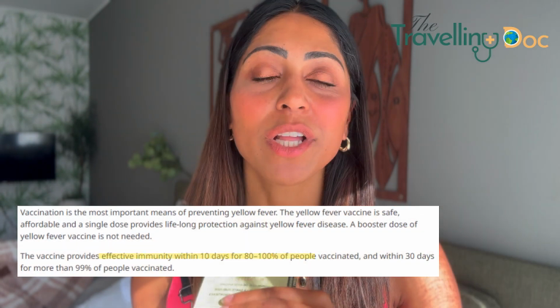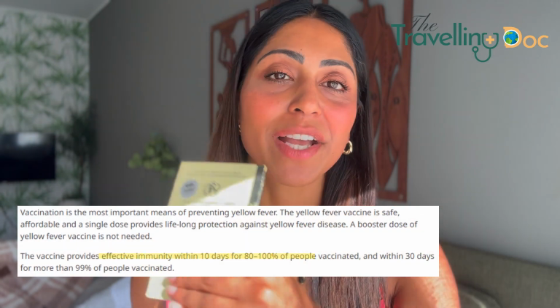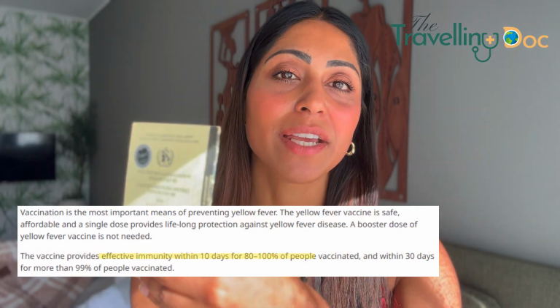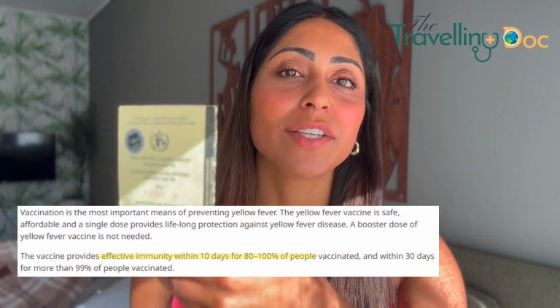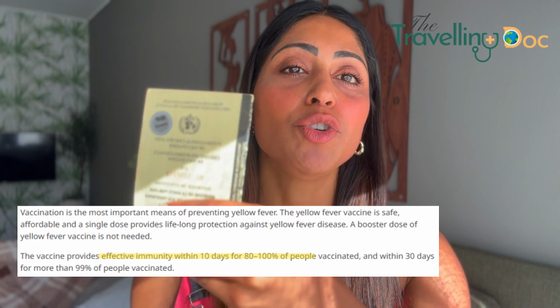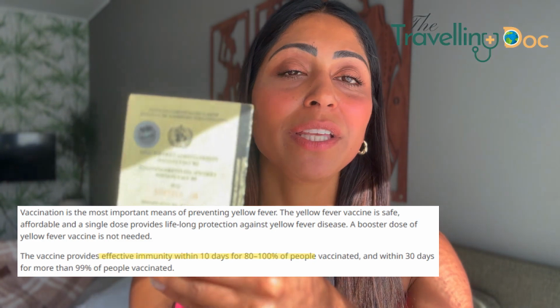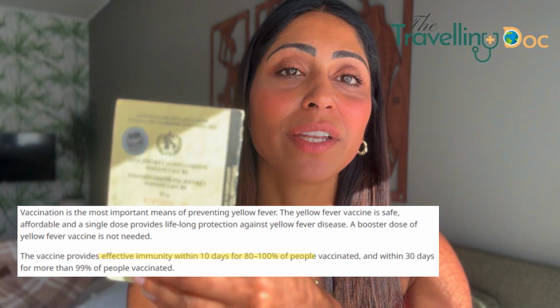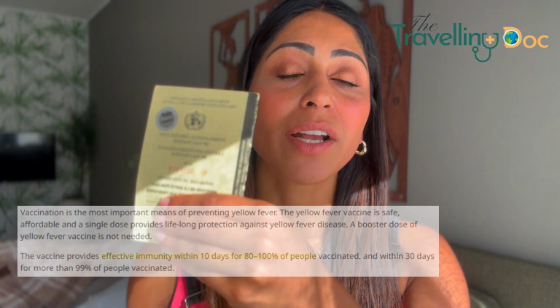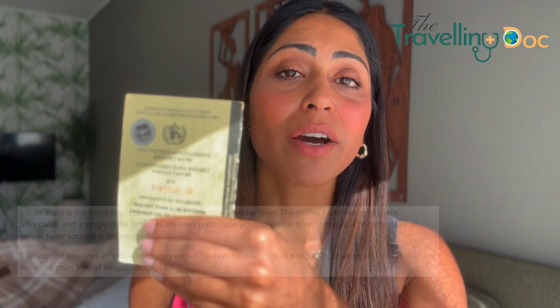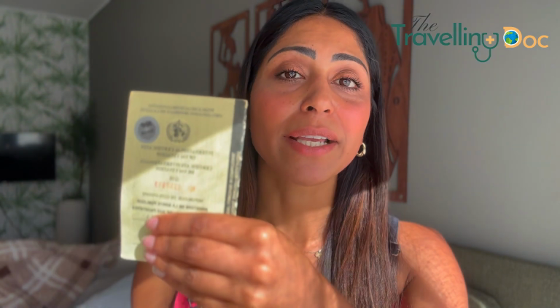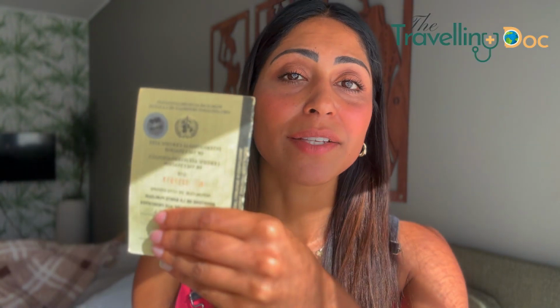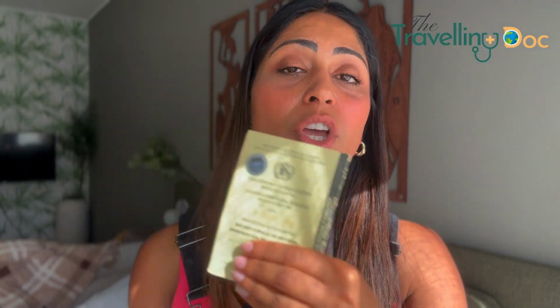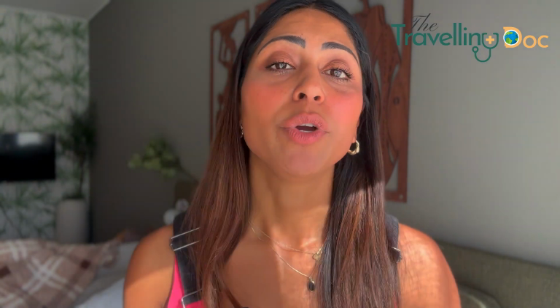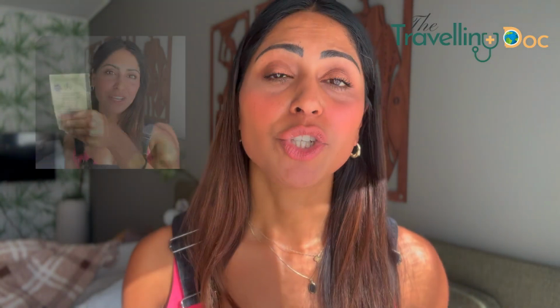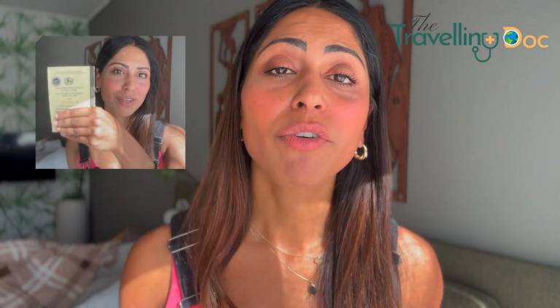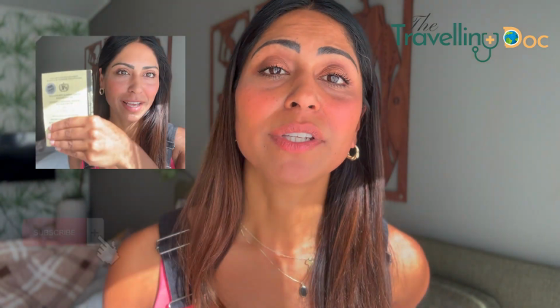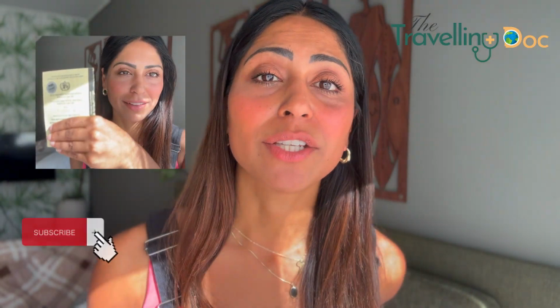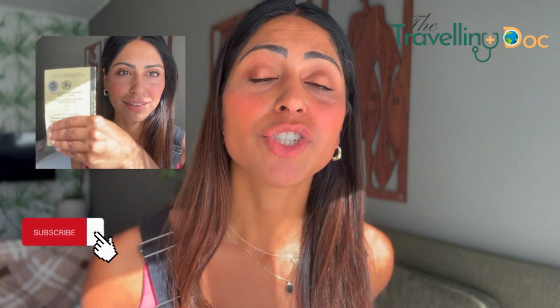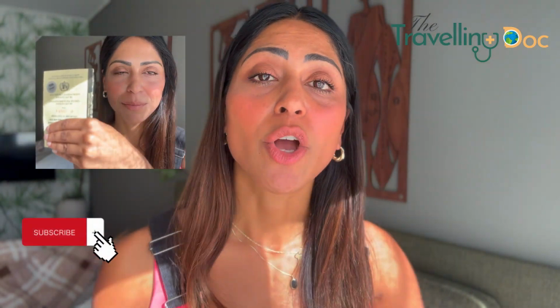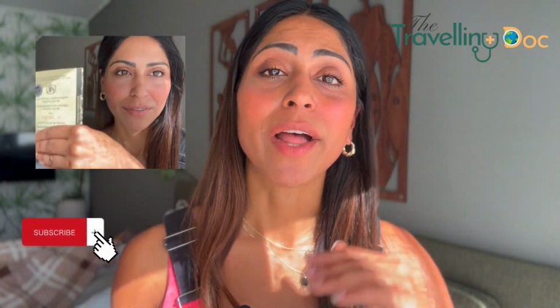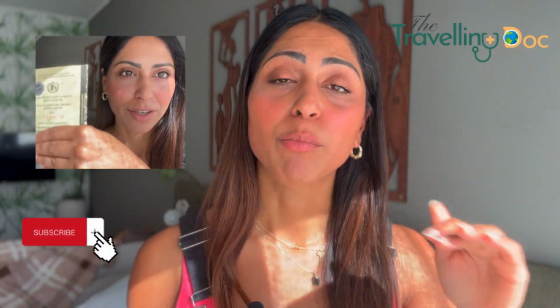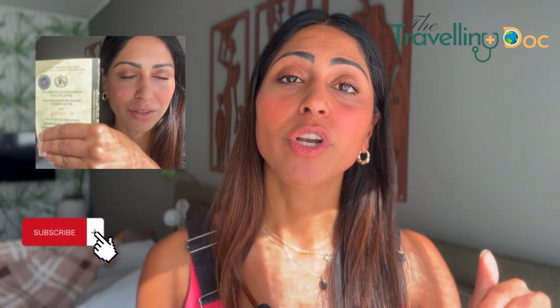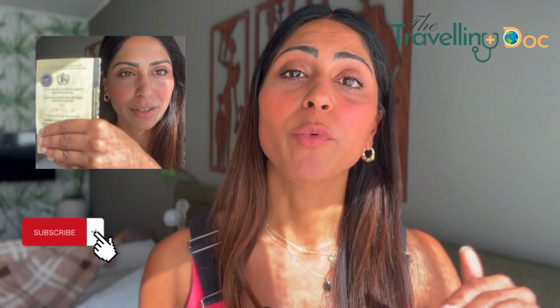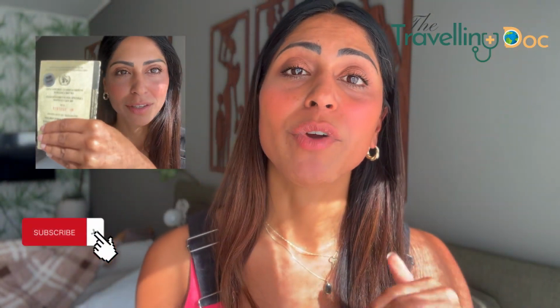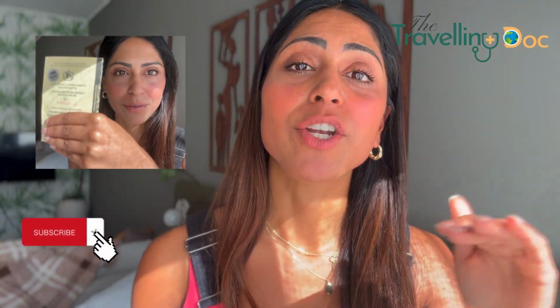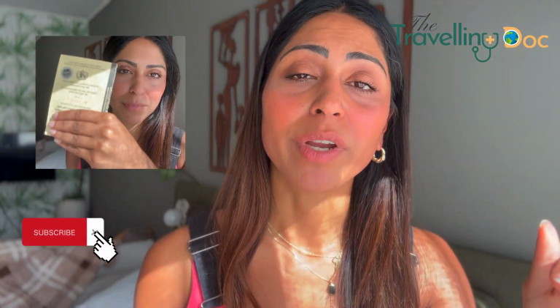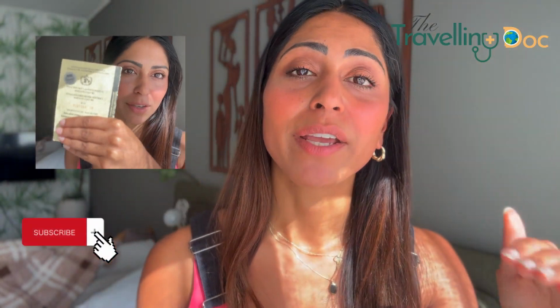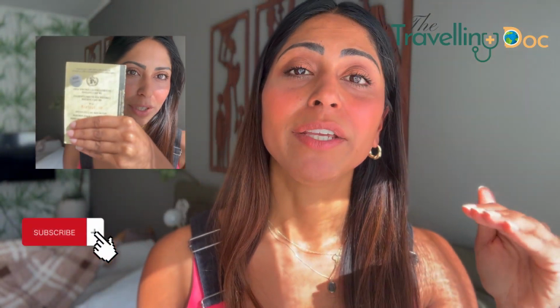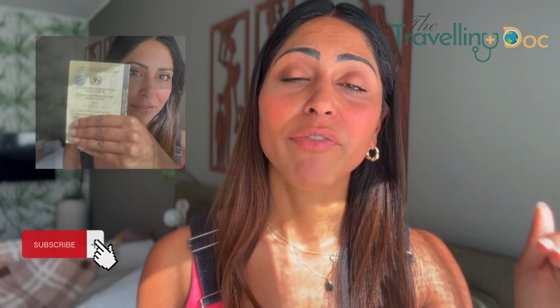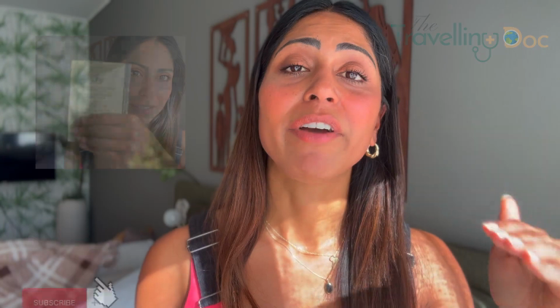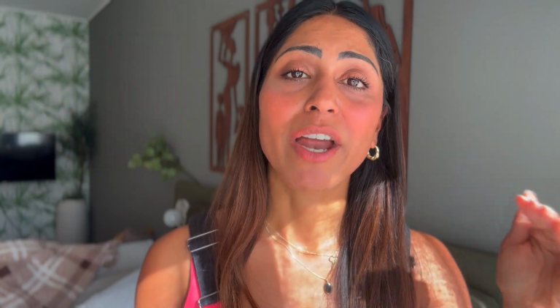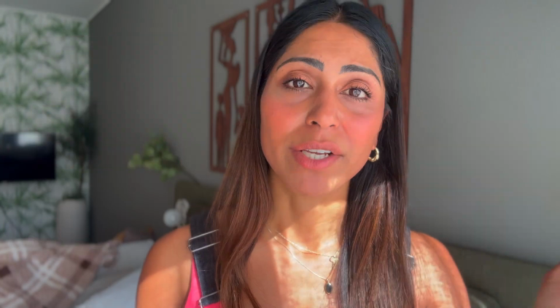Once vaccinated, you'll be given a card like this, which you often need to show at the border when you're entering yellow fever areas.